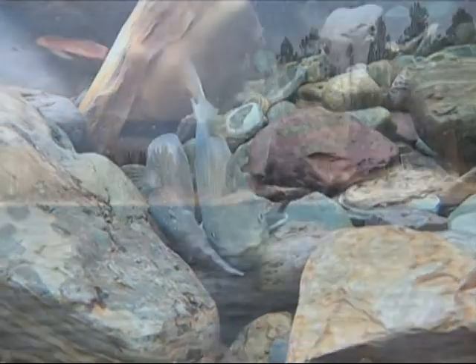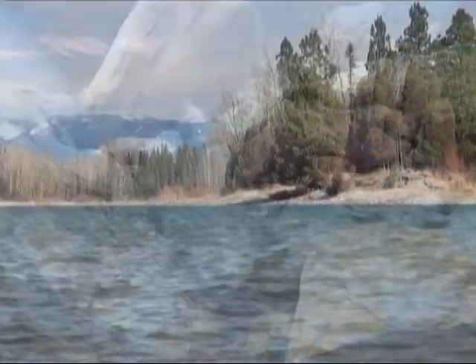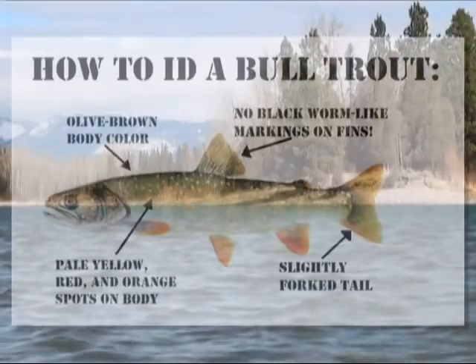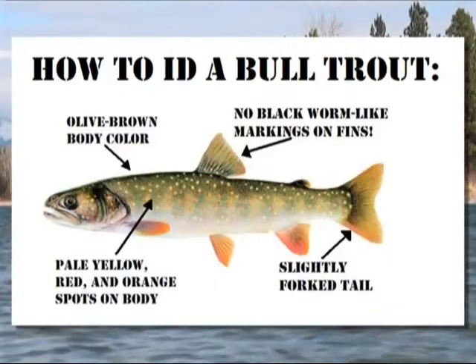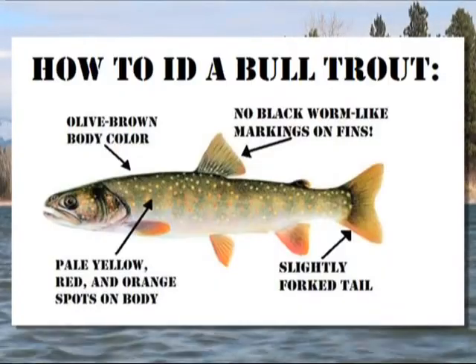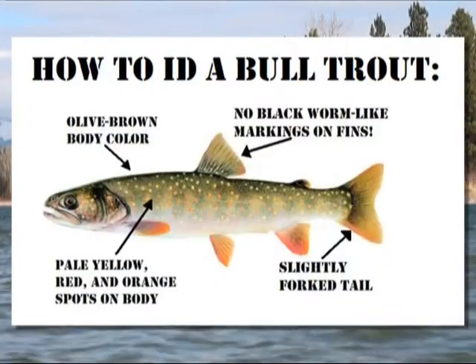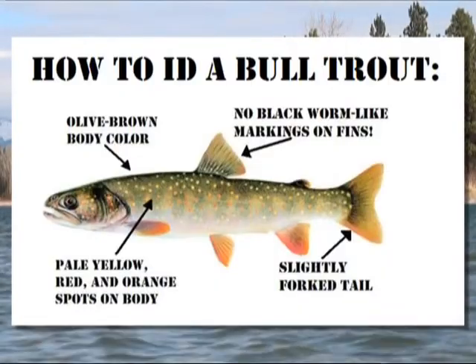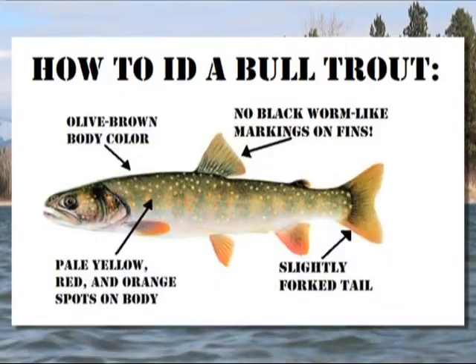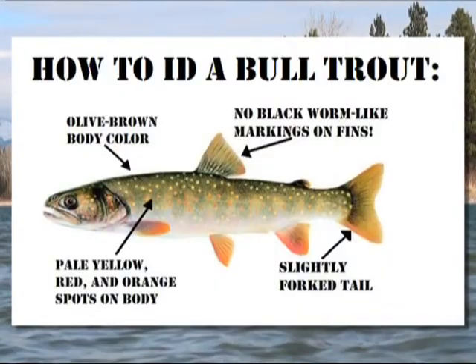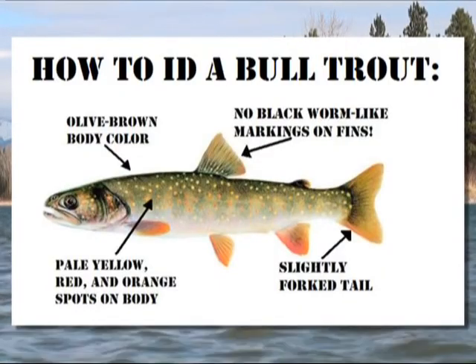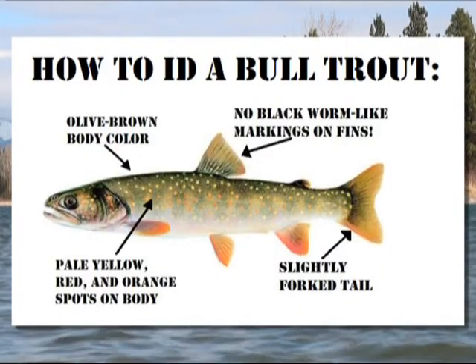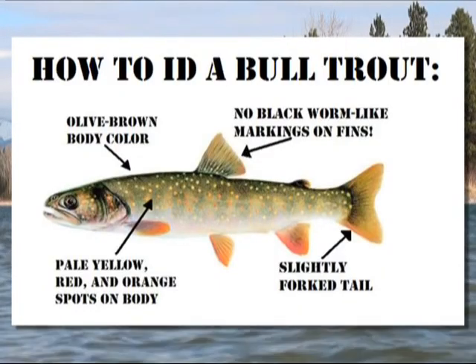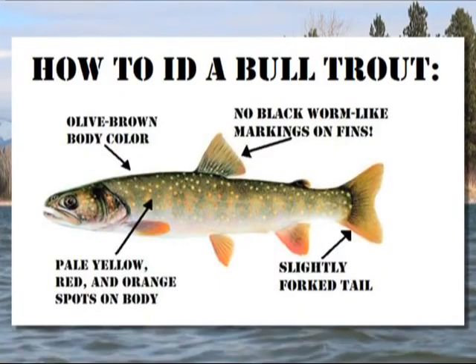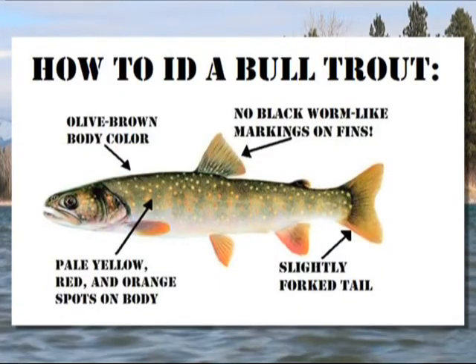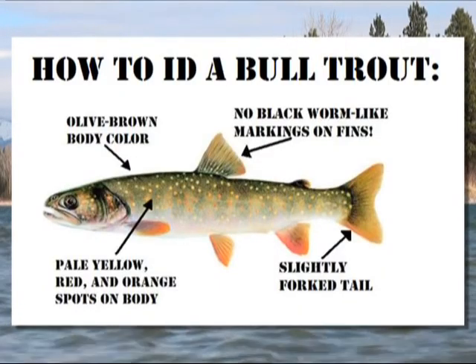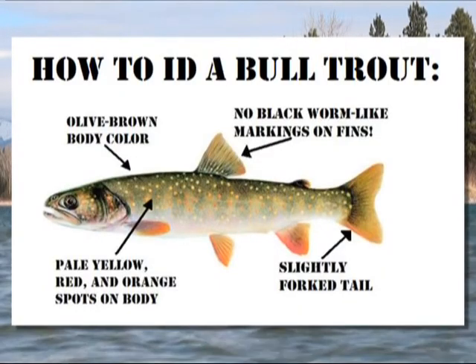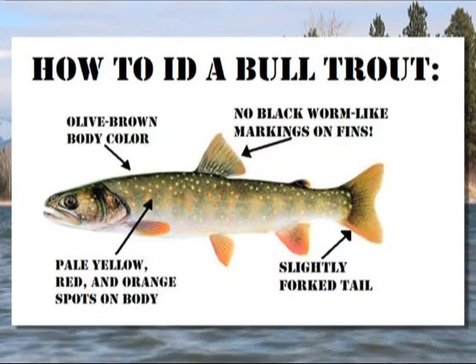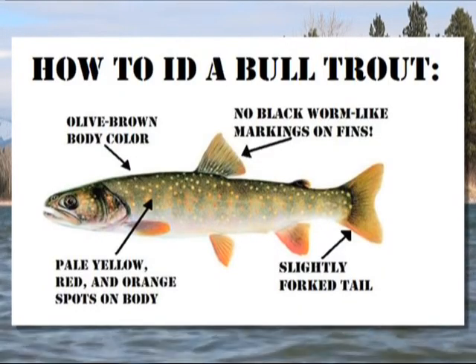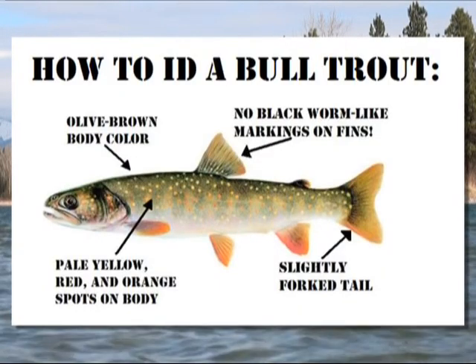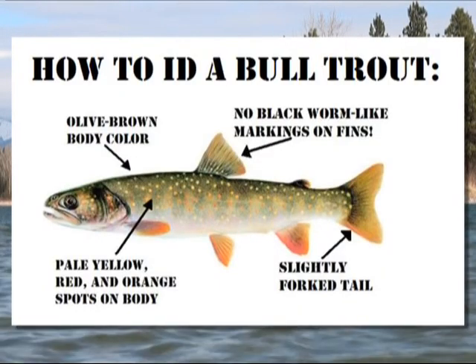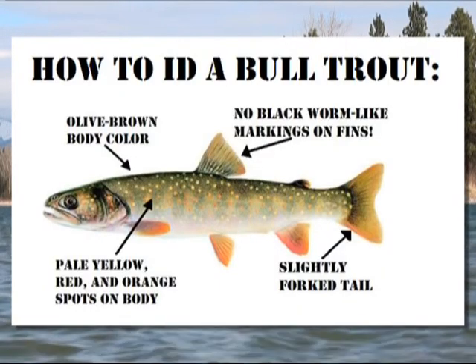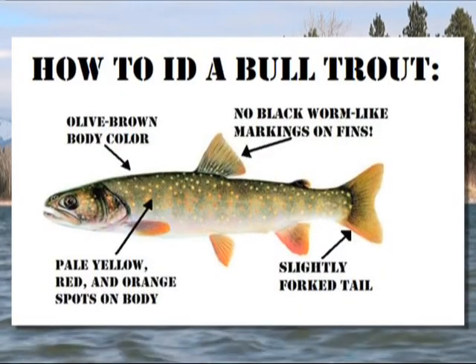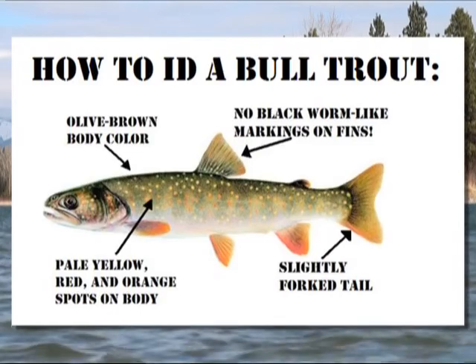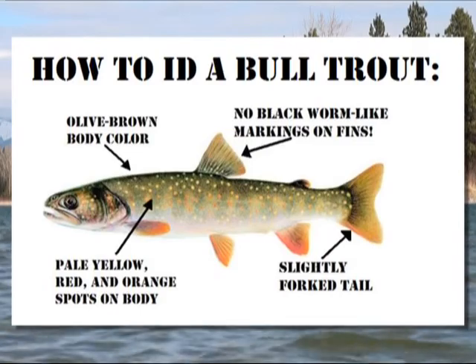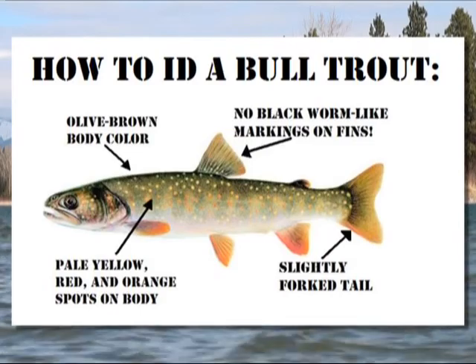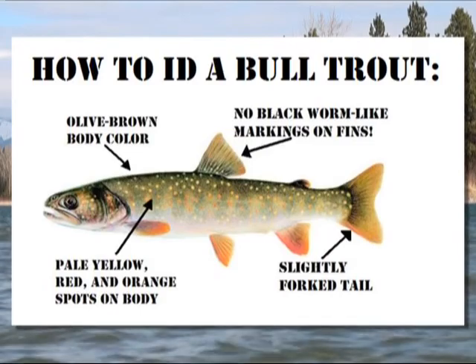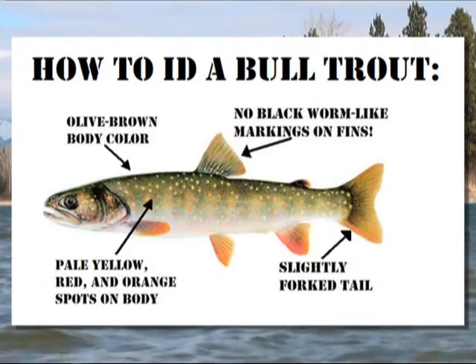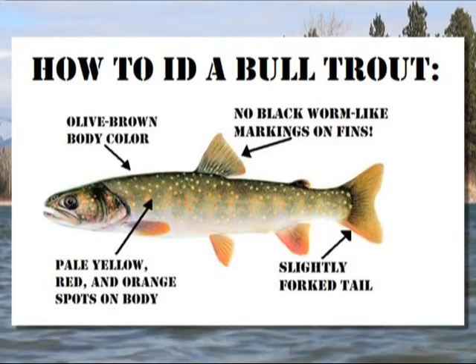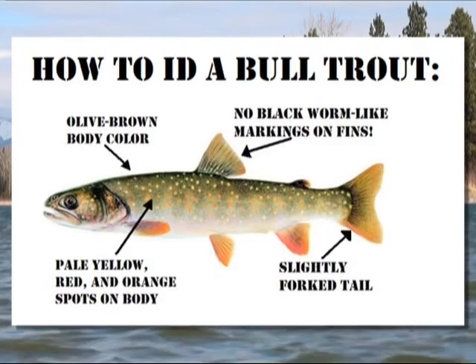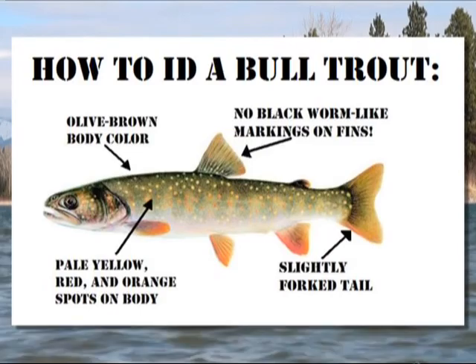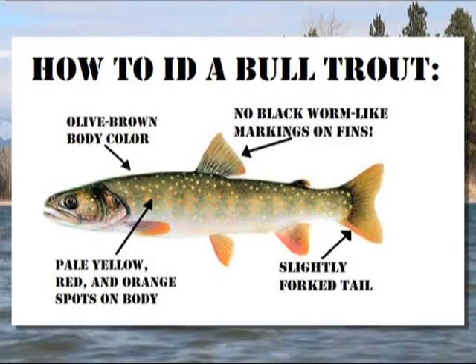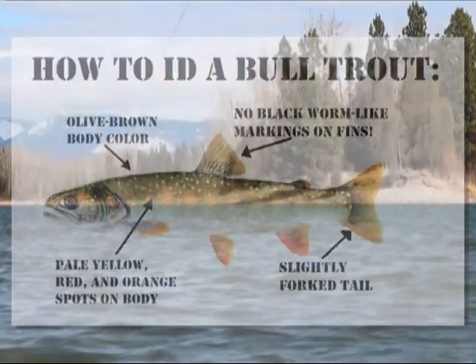Learn how to identify bull trout. If you catch a trout with no markings on its dorsal fin, it's probably a bull trout.